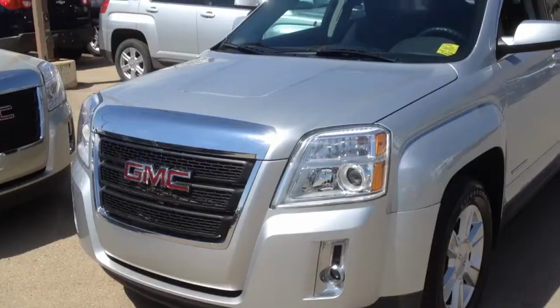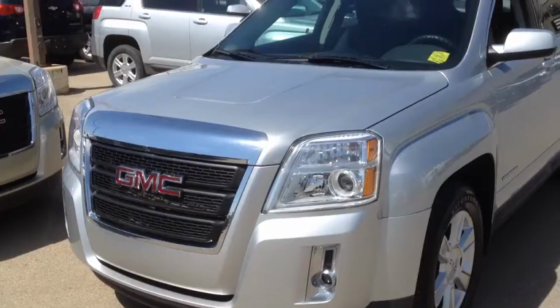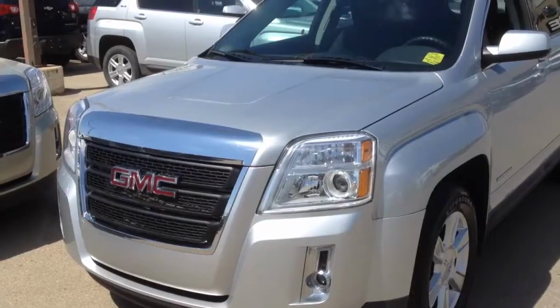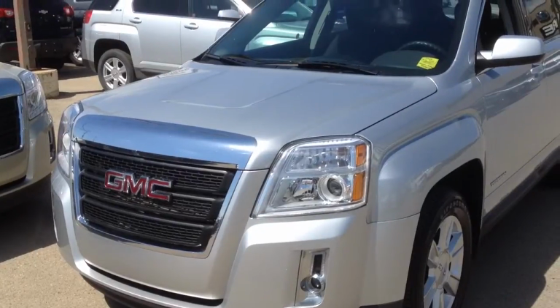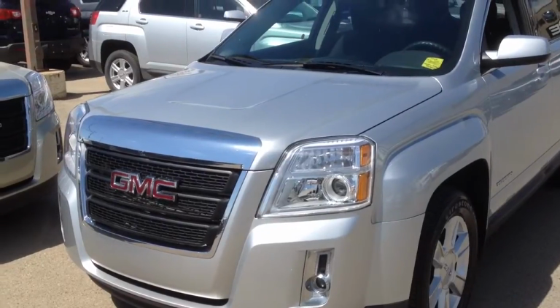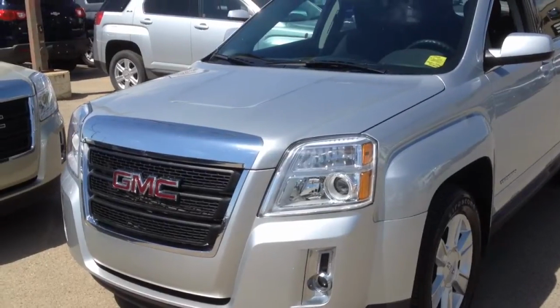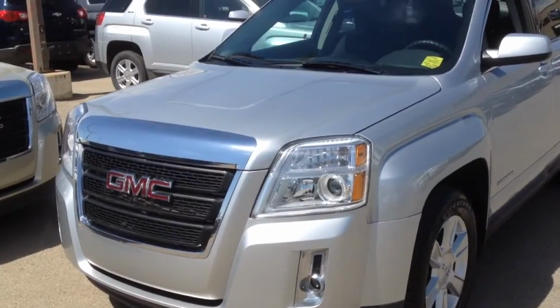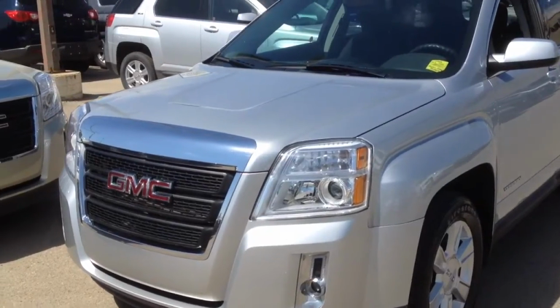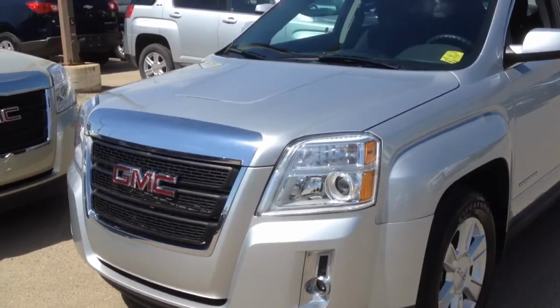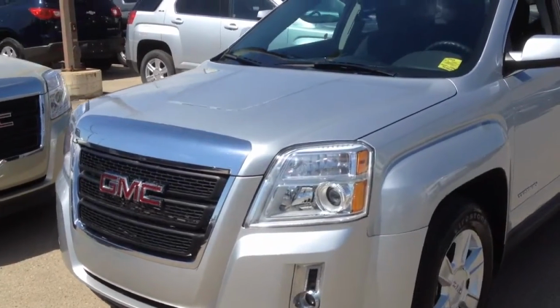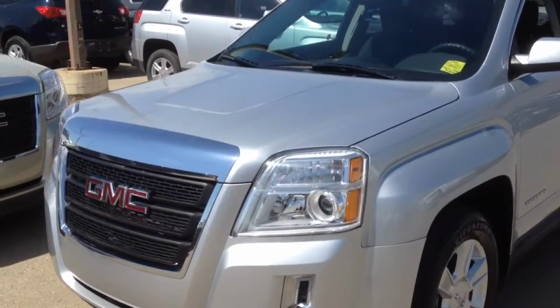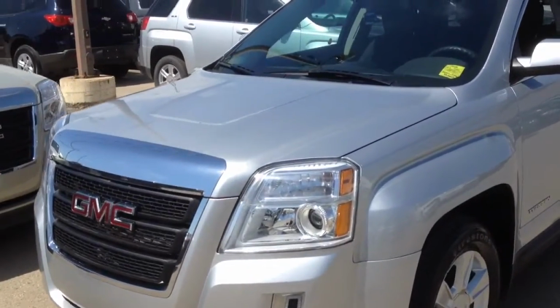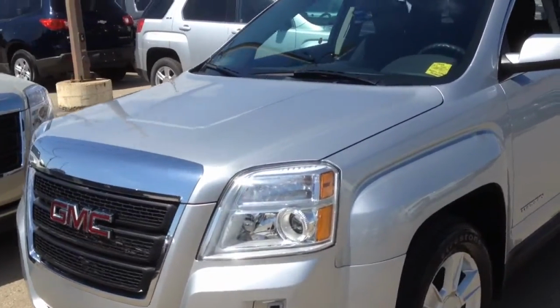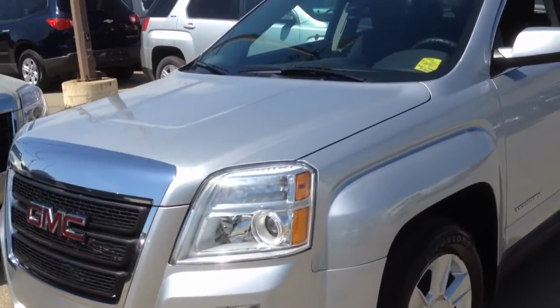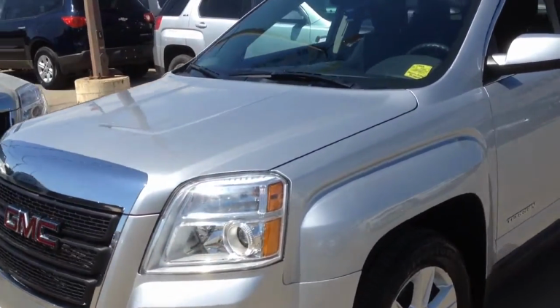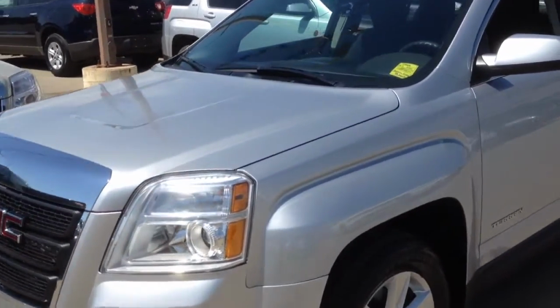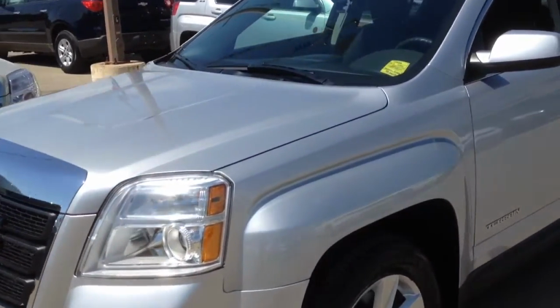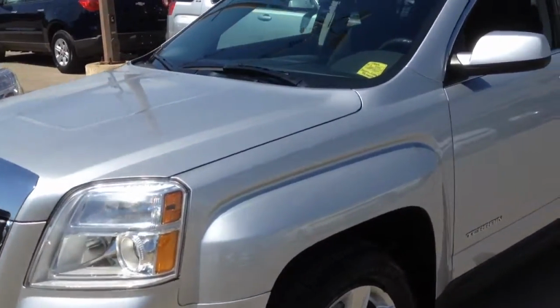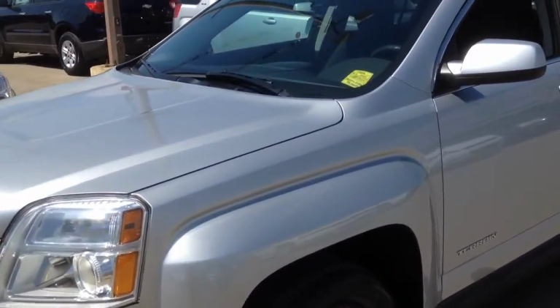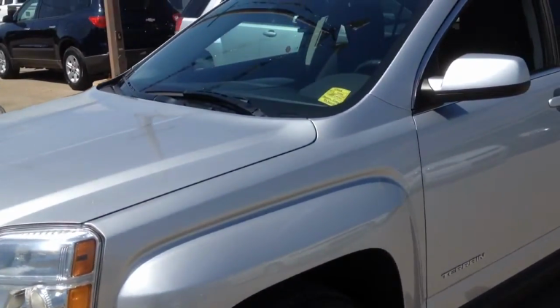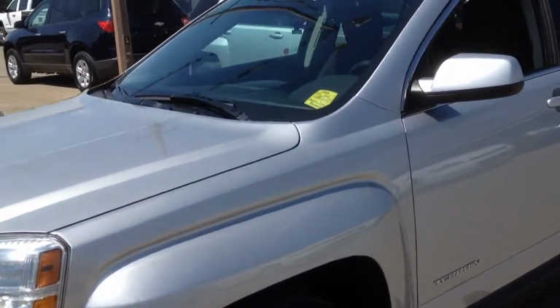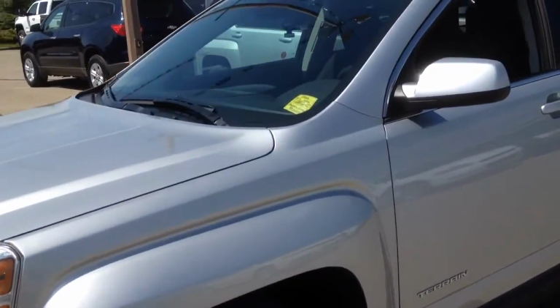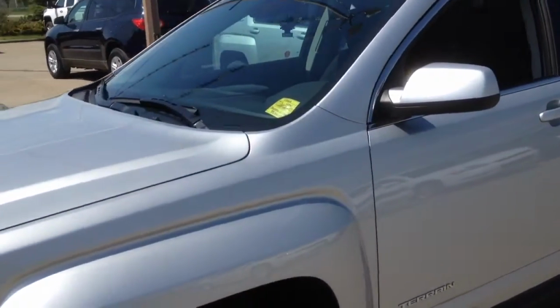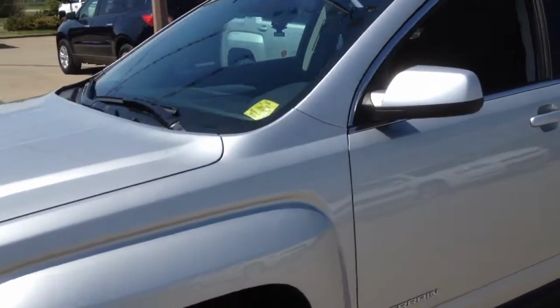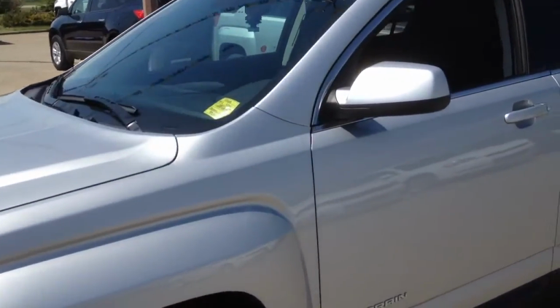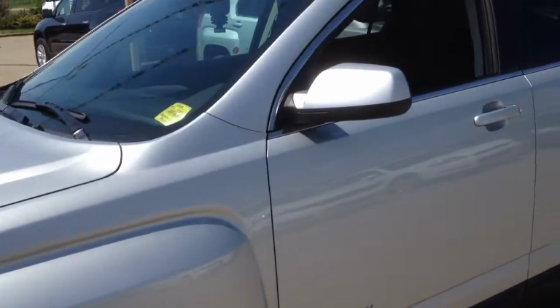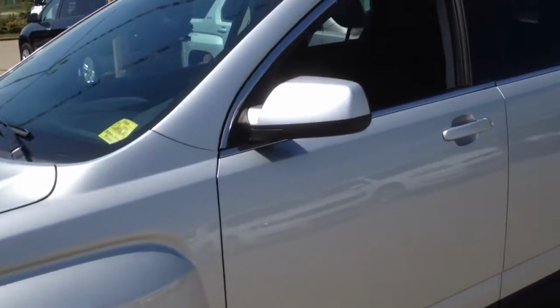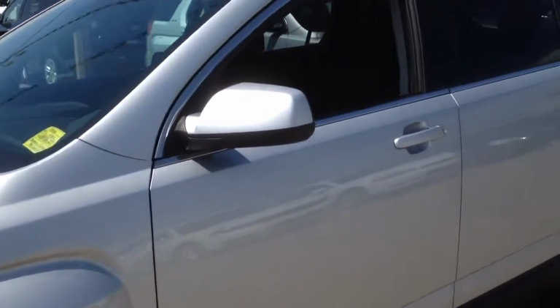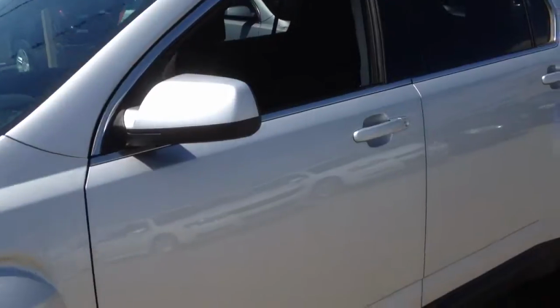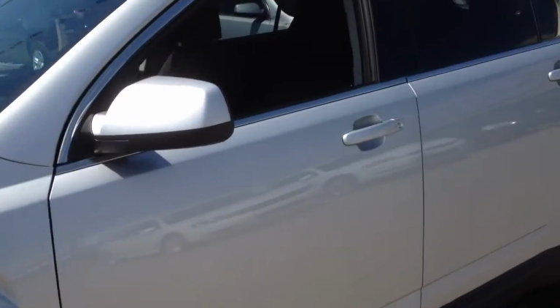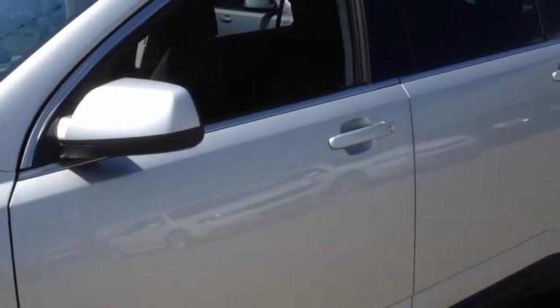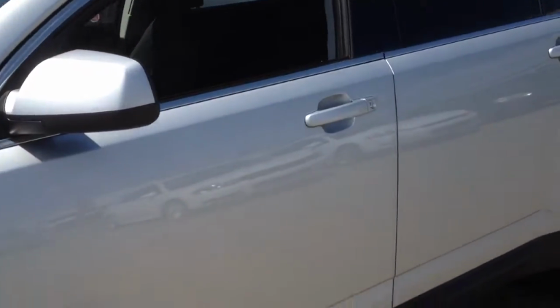Welcome to Davis Chevrolet. This is the 2012 GMC Terrain in the color gray.